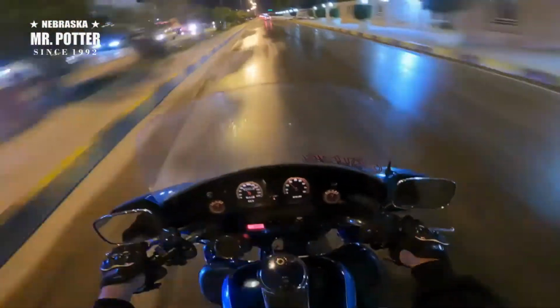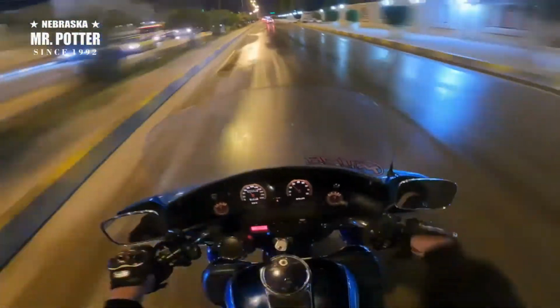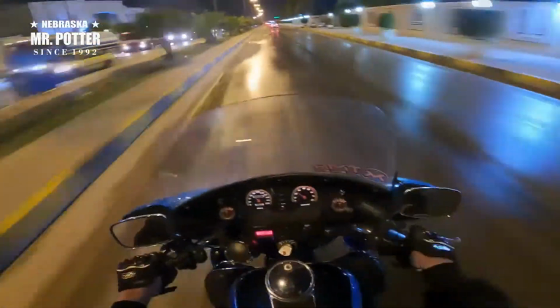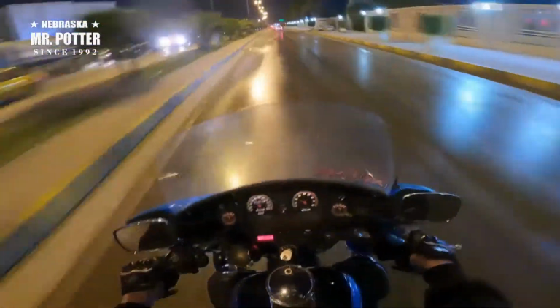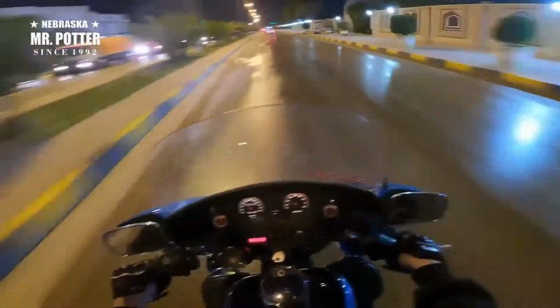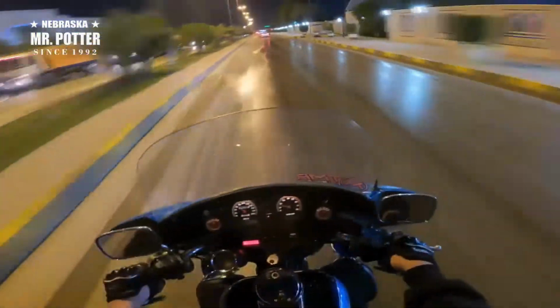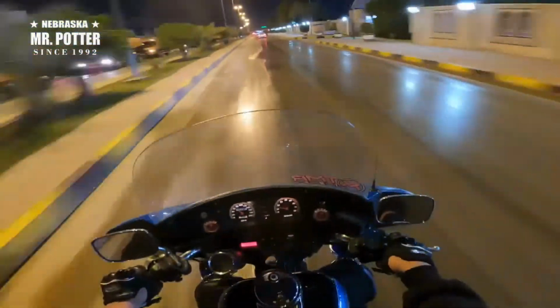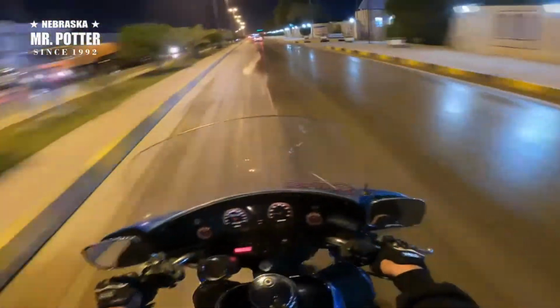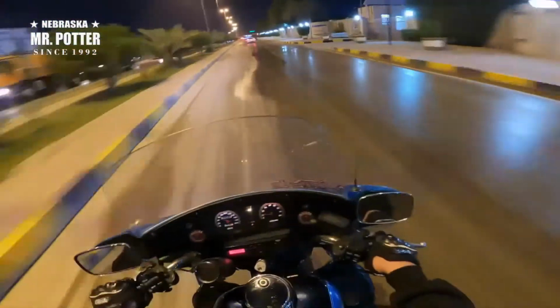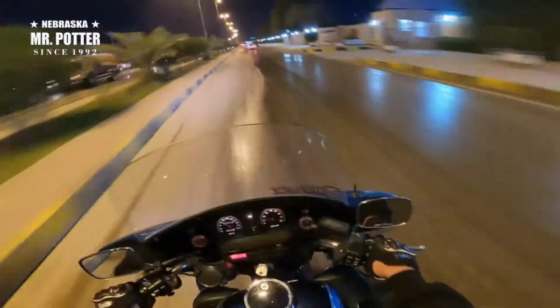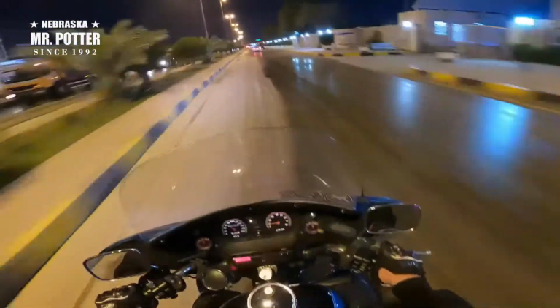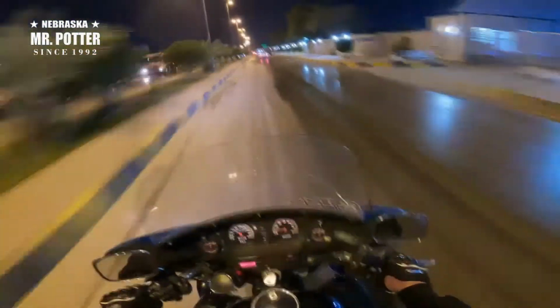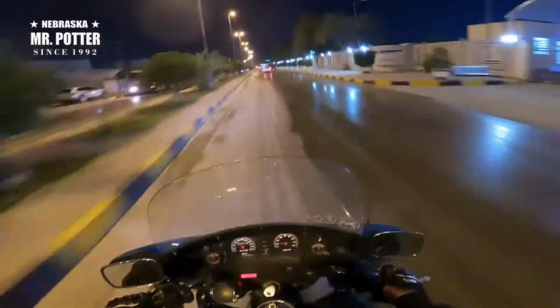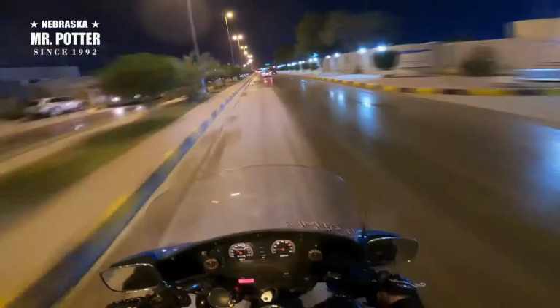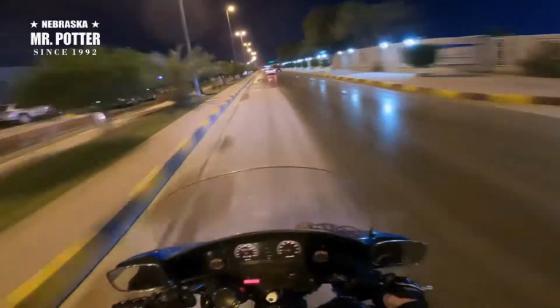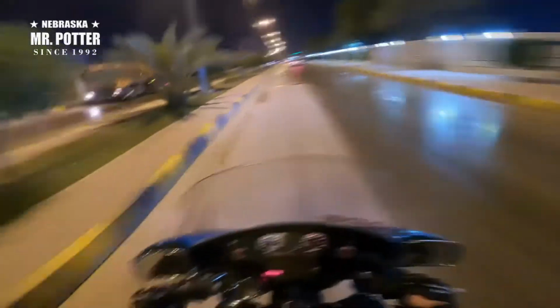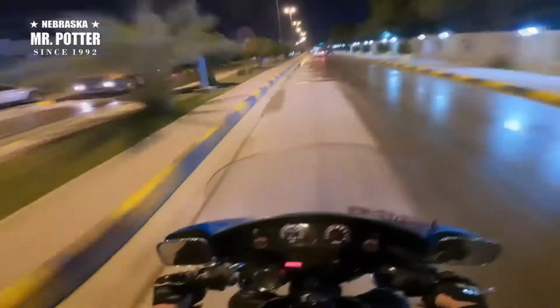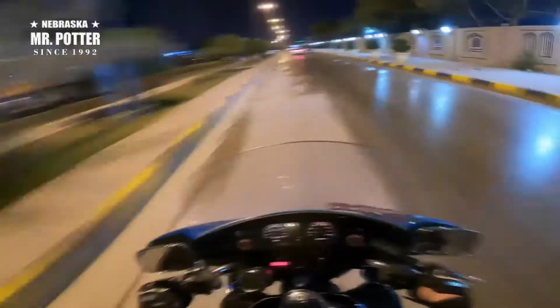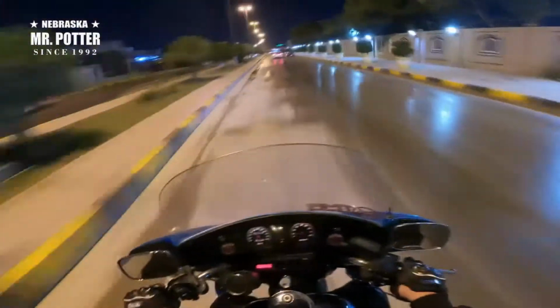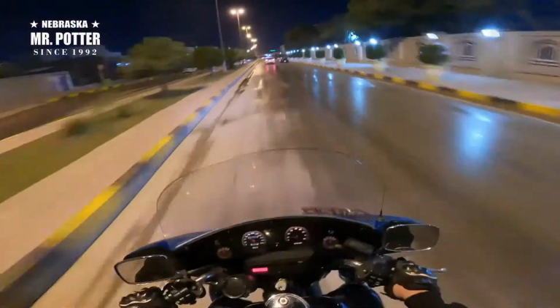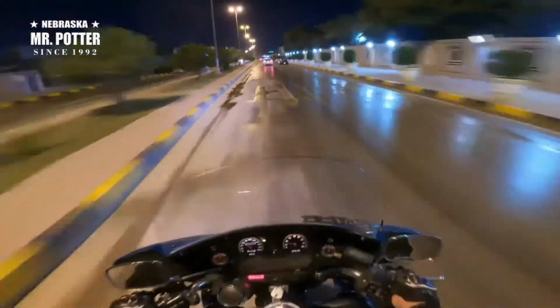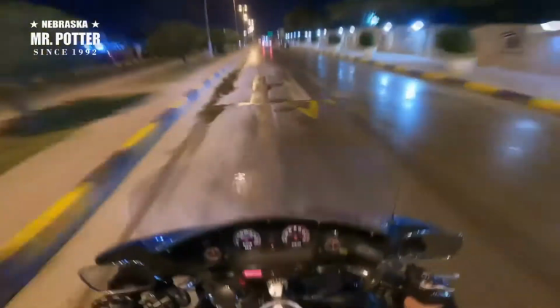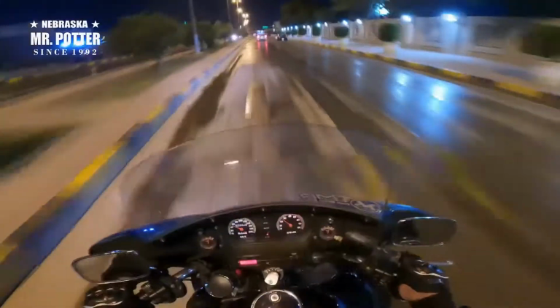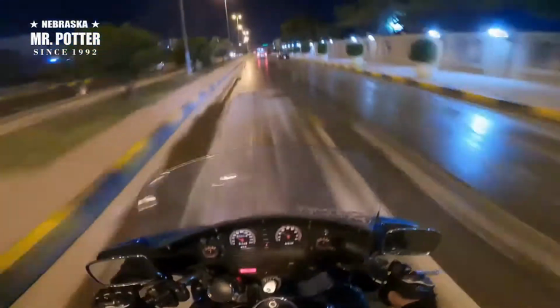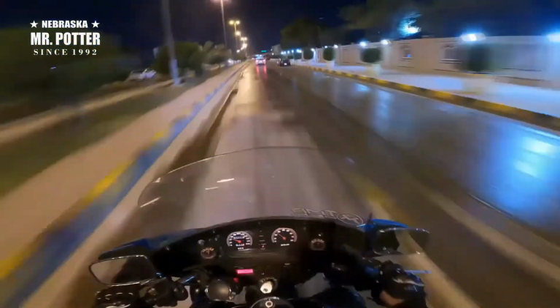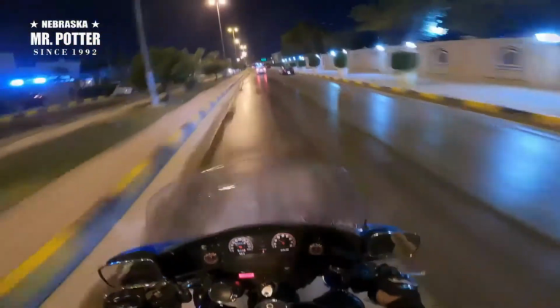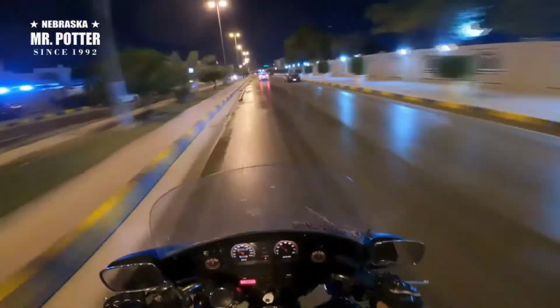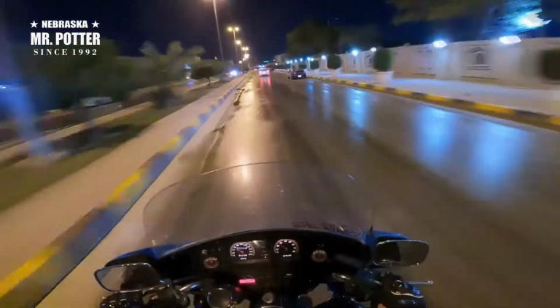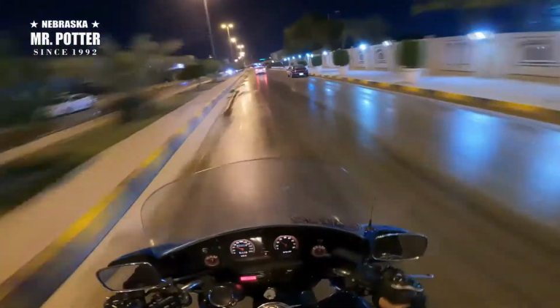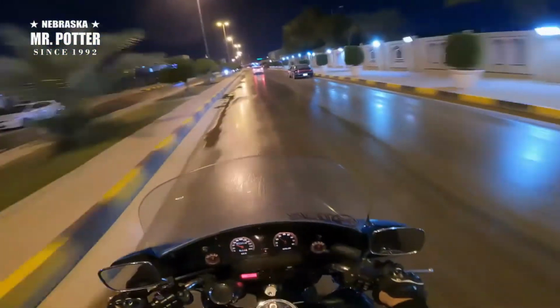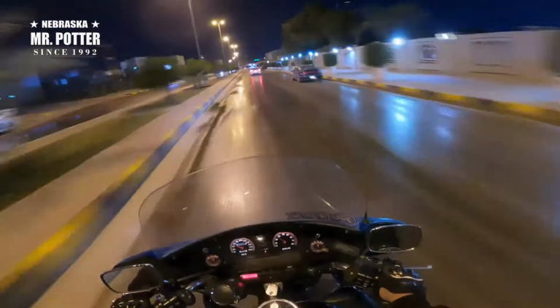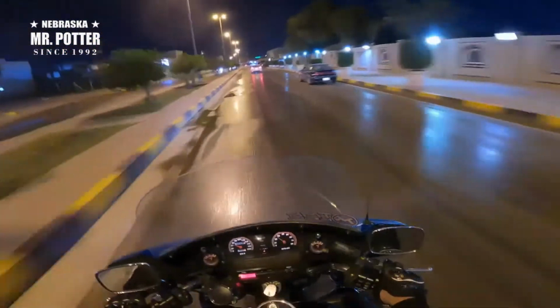This bike runs great — the engine, the gearbox, all of them are in very good condition. All the electrical parts work perfectly.